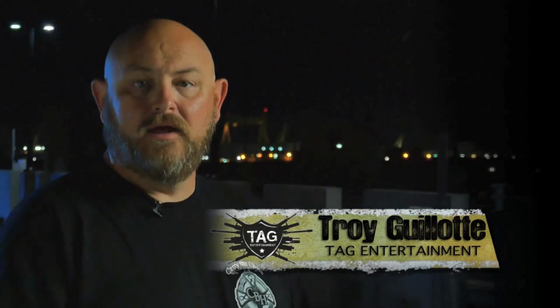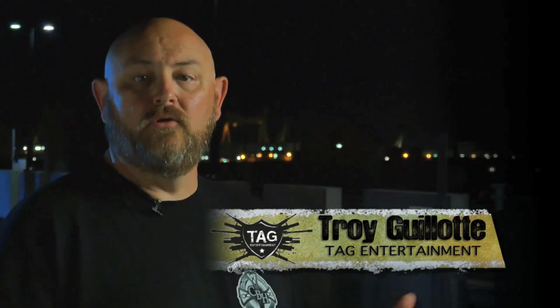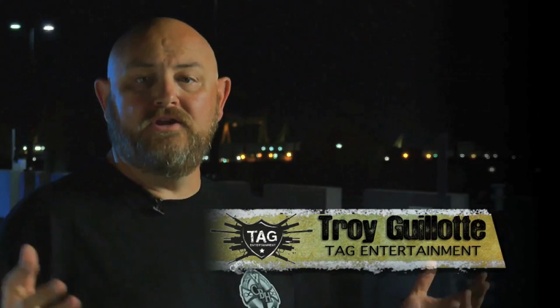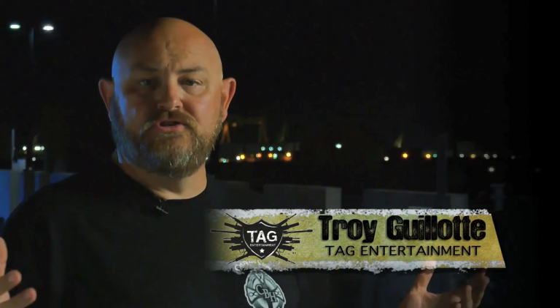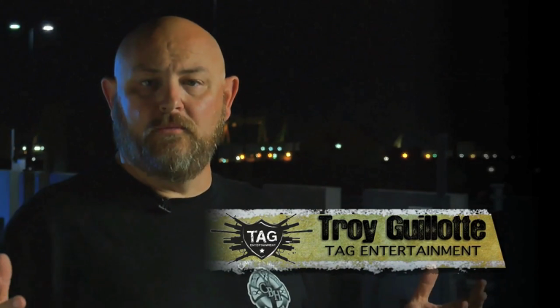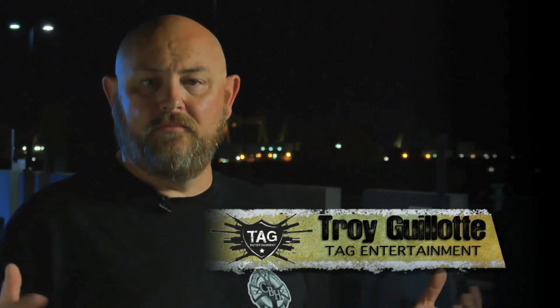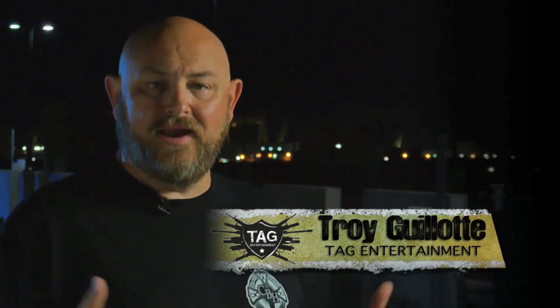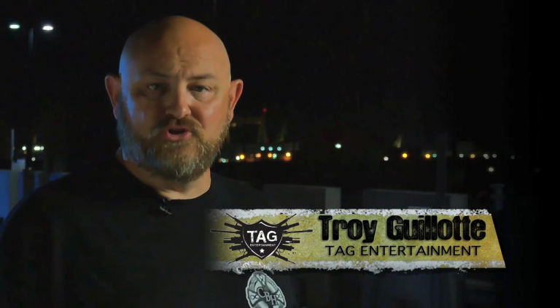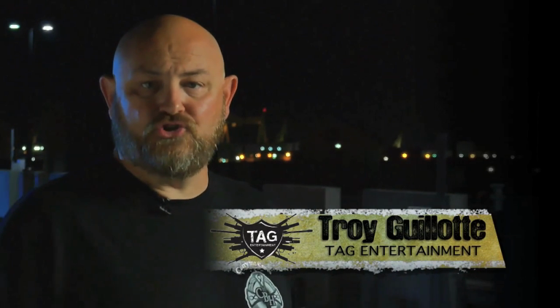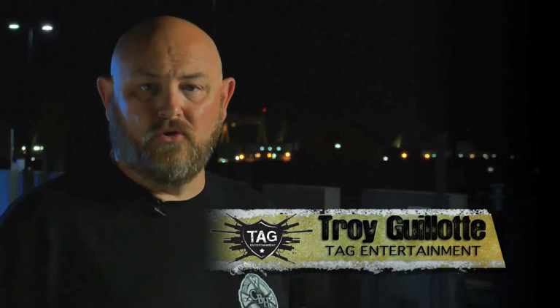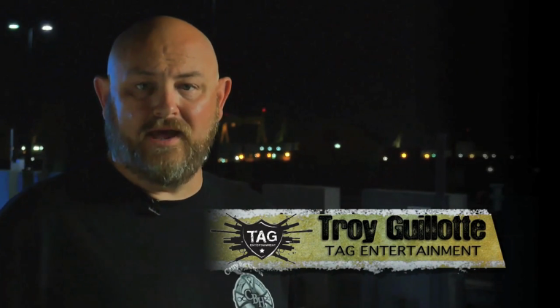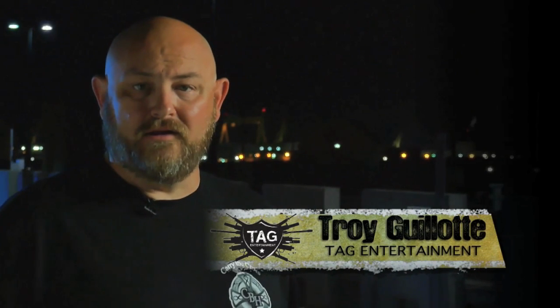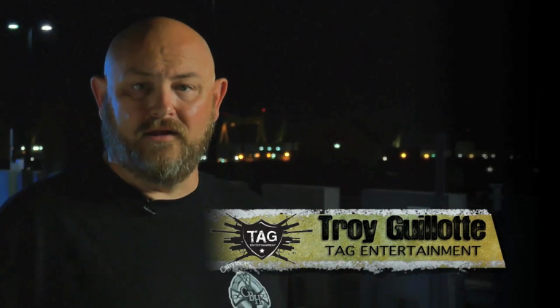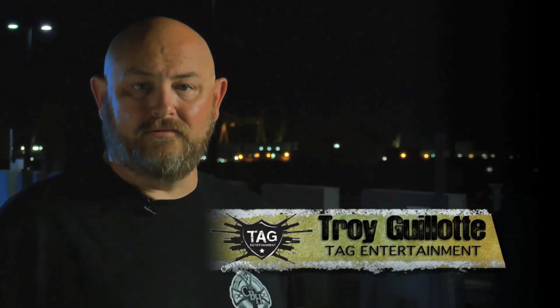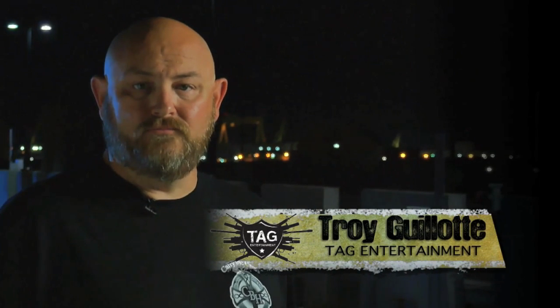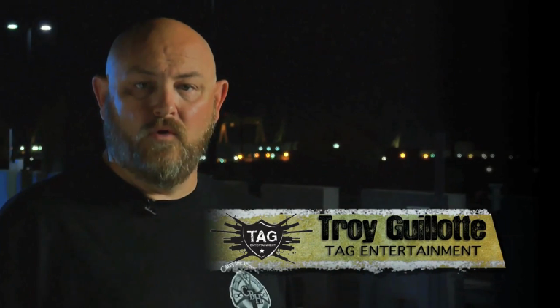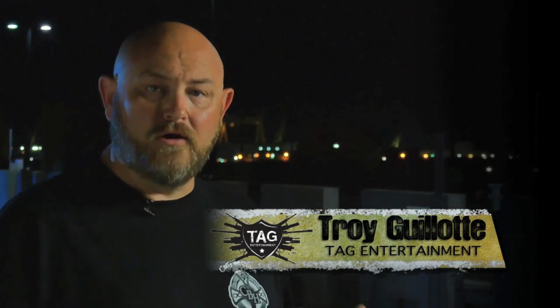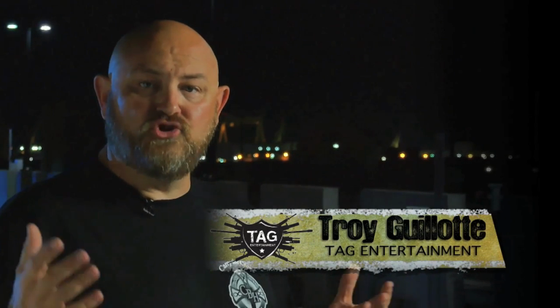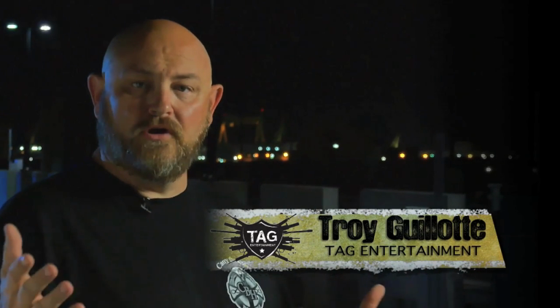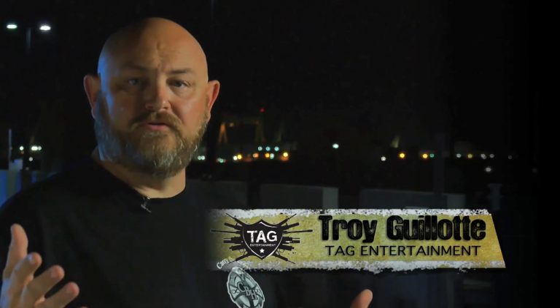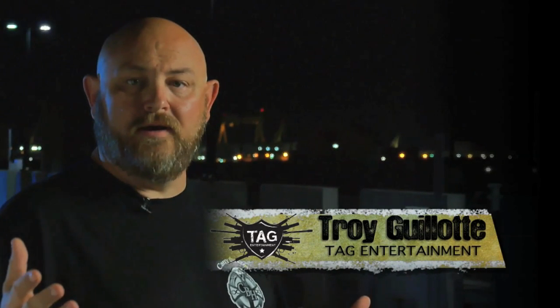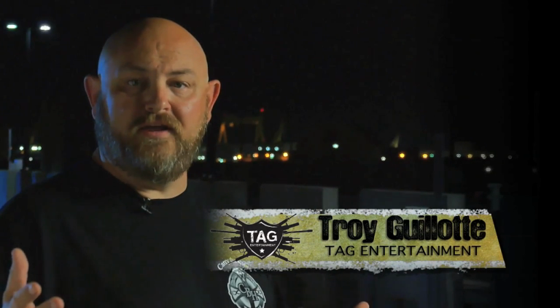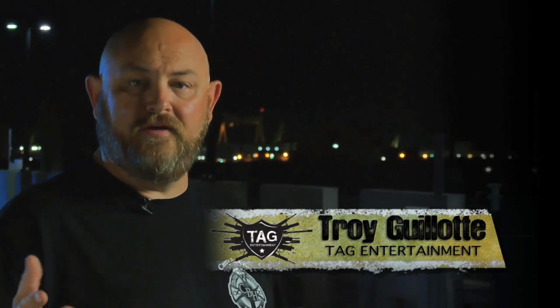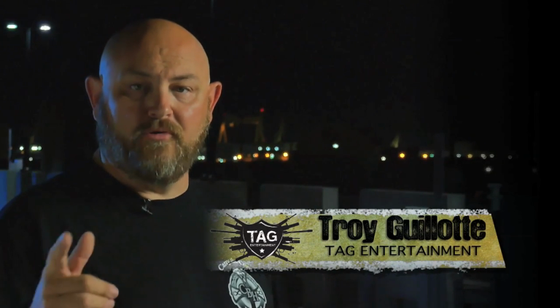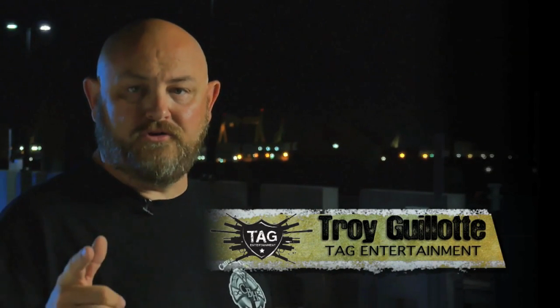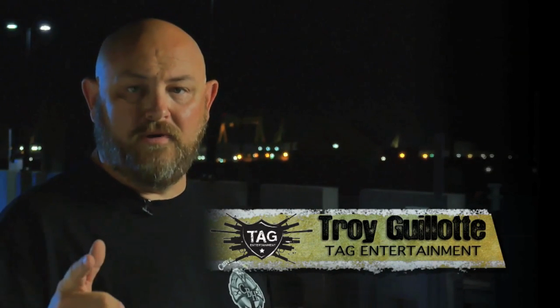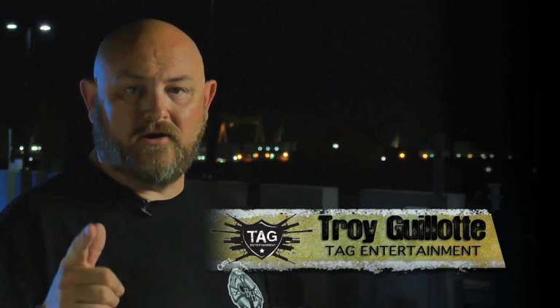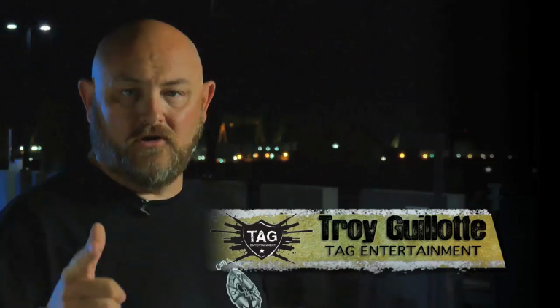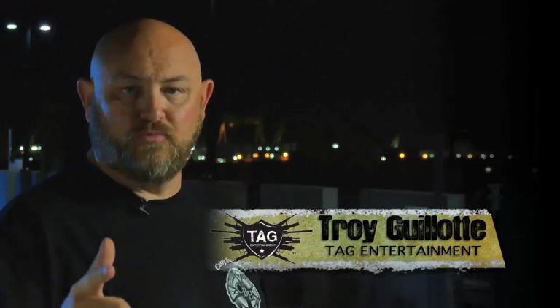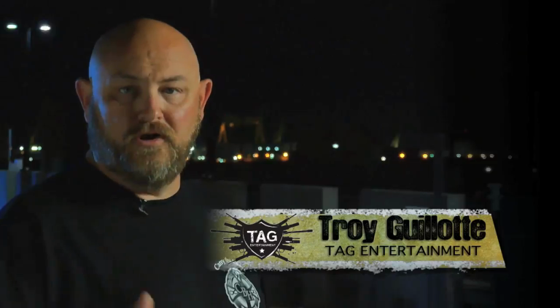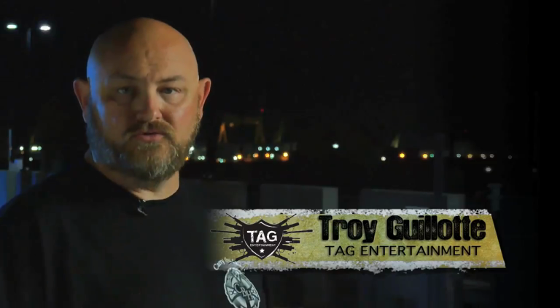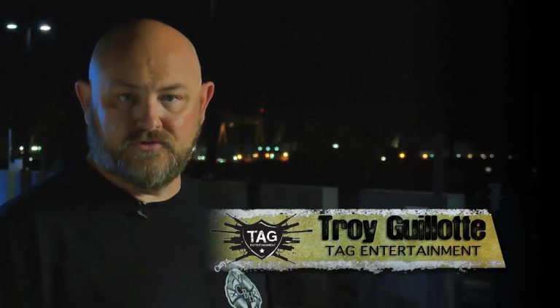Hello ladies and gentlemen, my name is Troy Allen Galat. Welcome to Trigger Time TV, brought to you by Crossbreed Holsters.